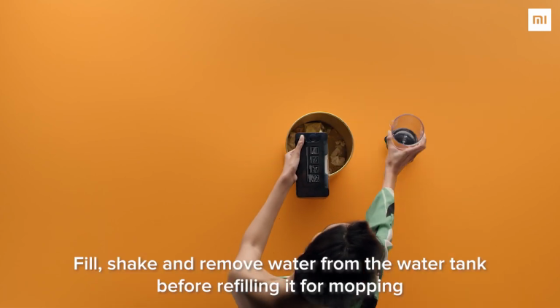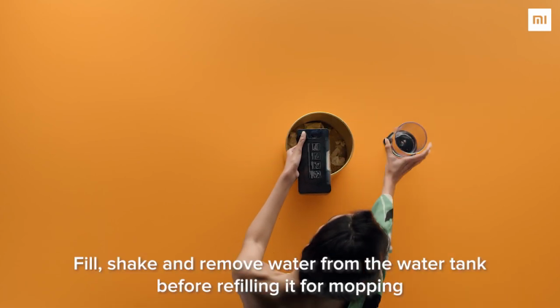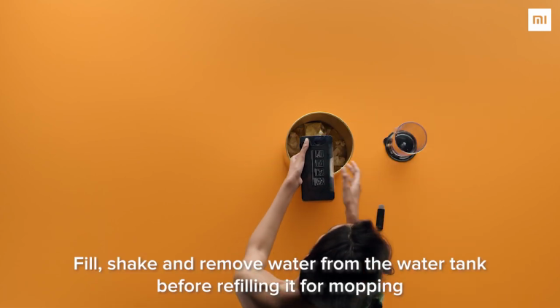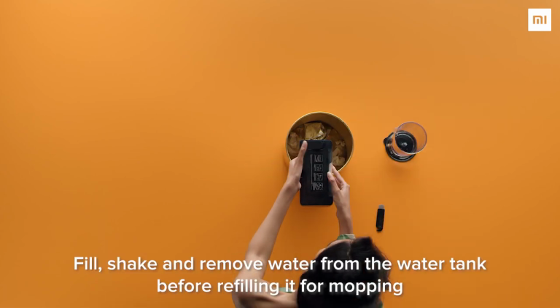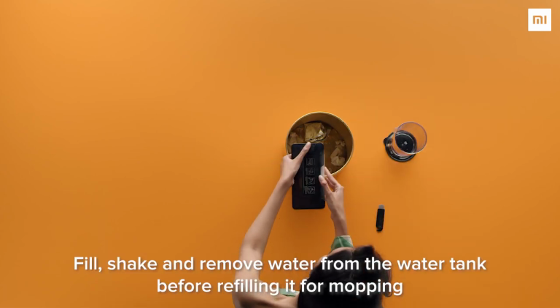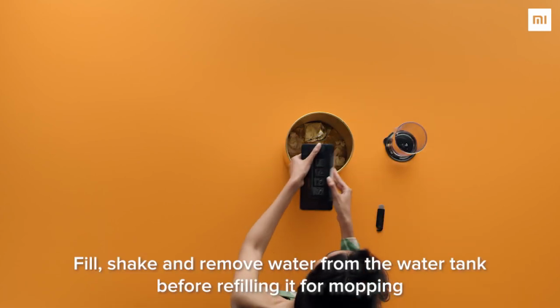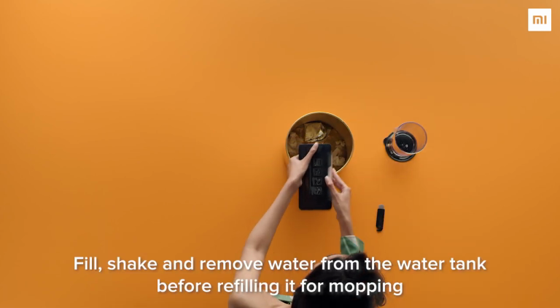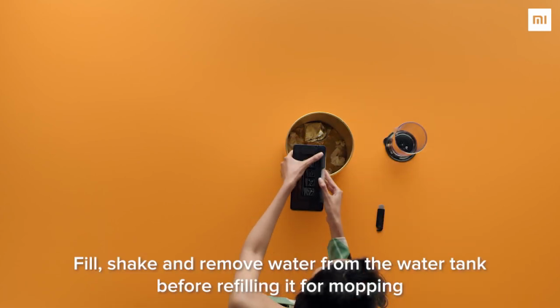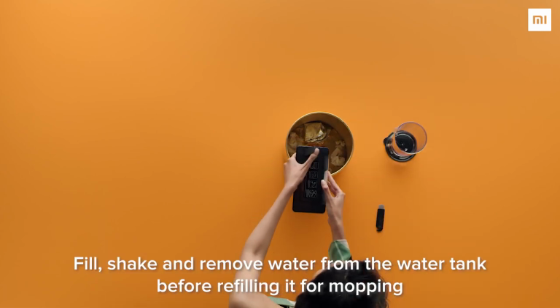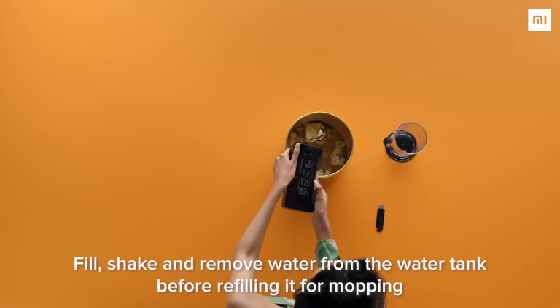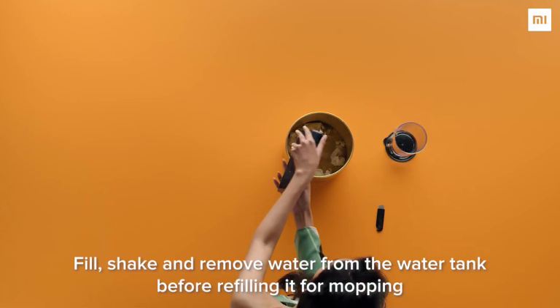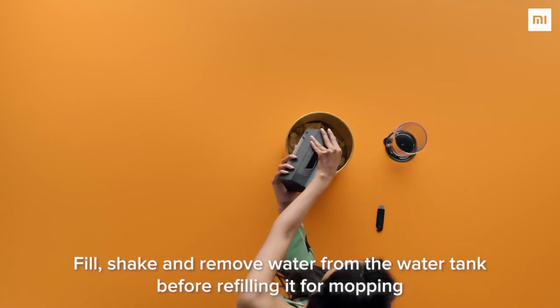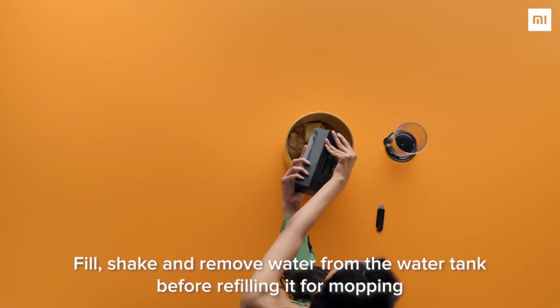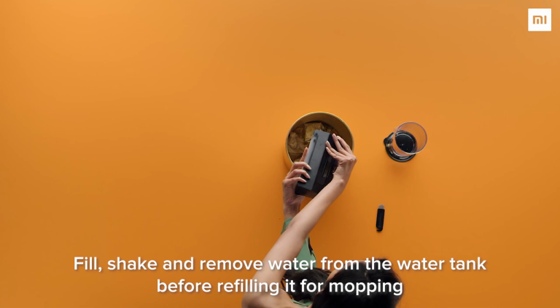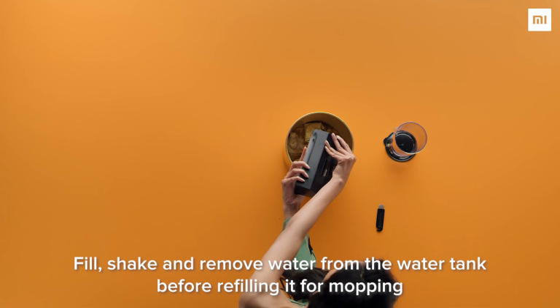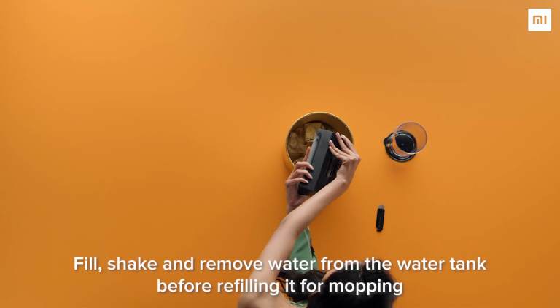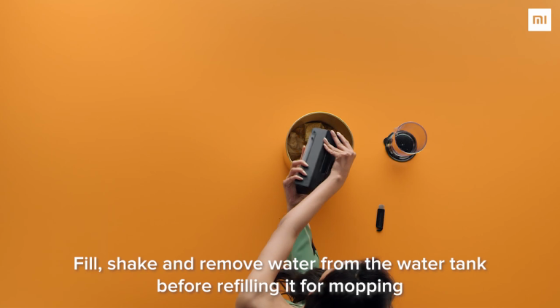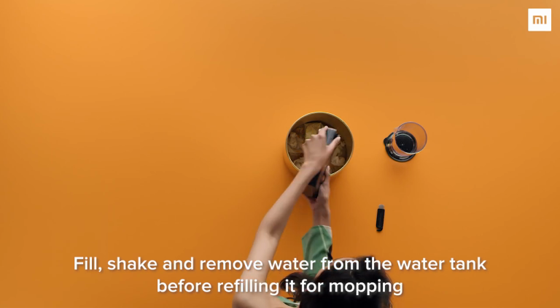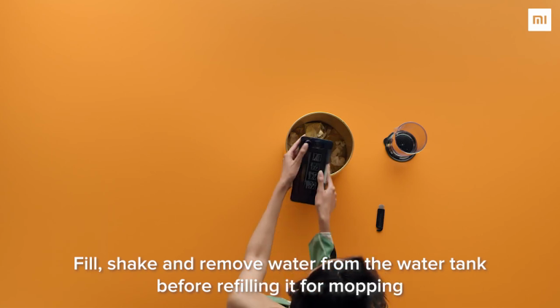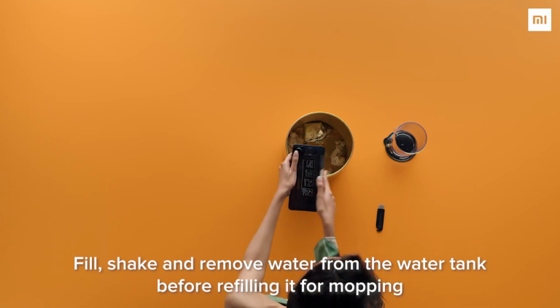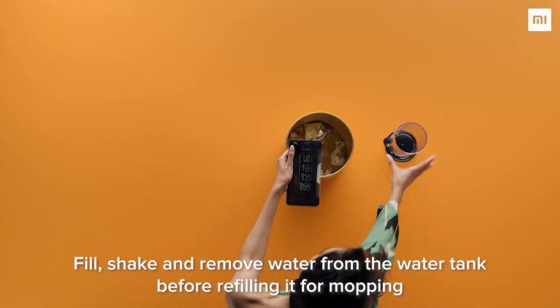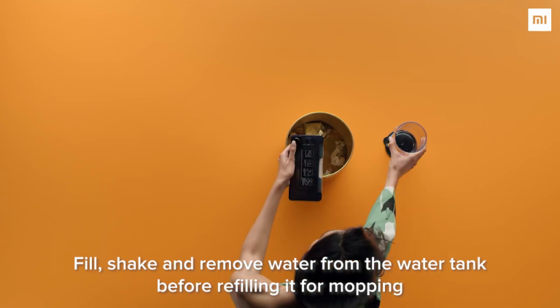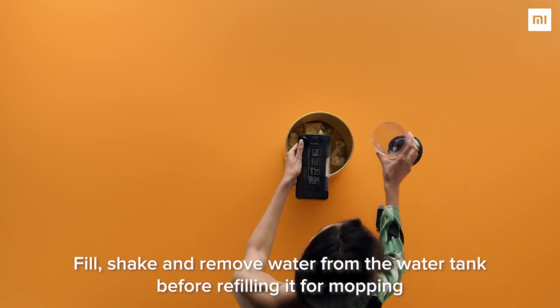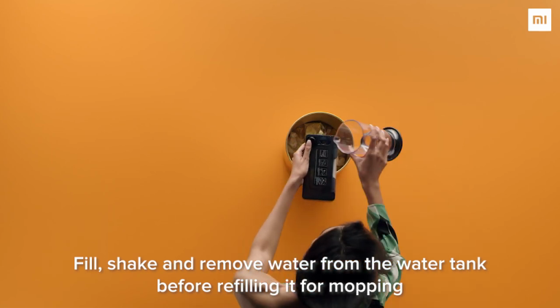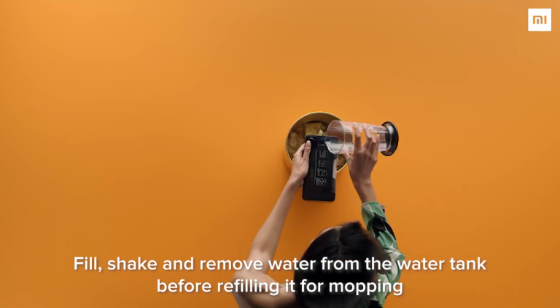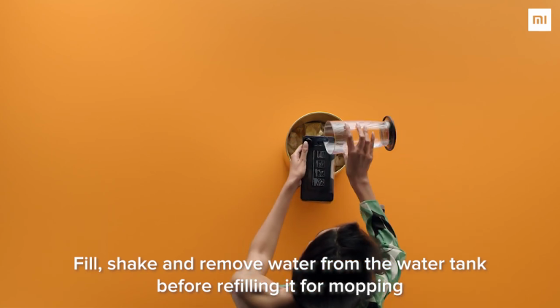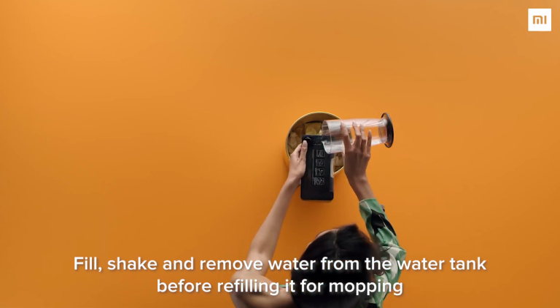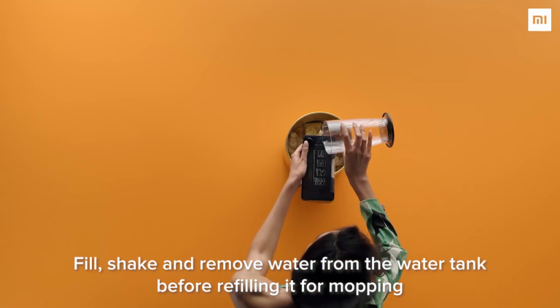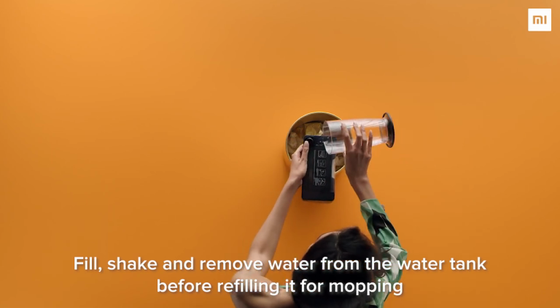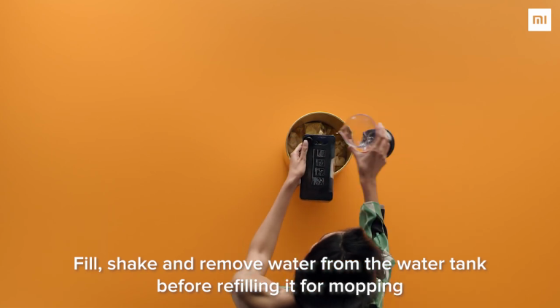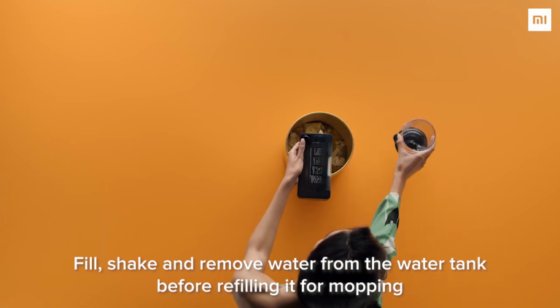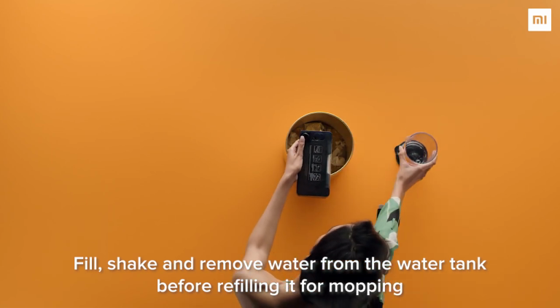Fill, shake and remove water from the water tank before refilling it for mopping.